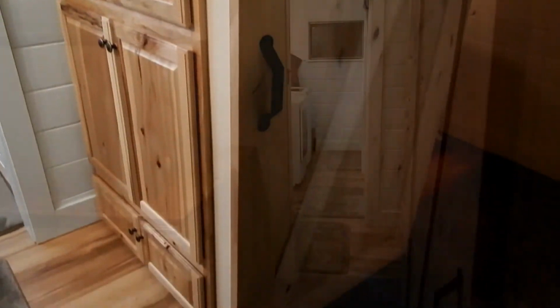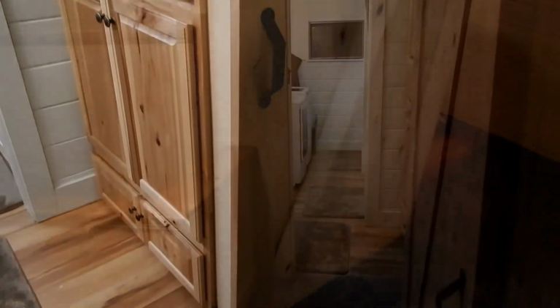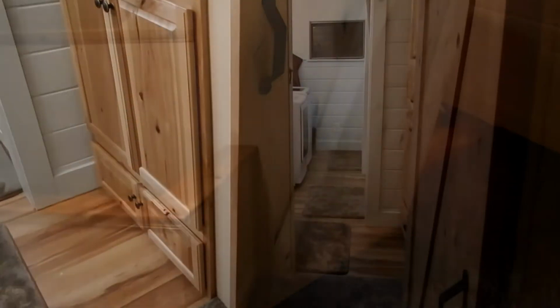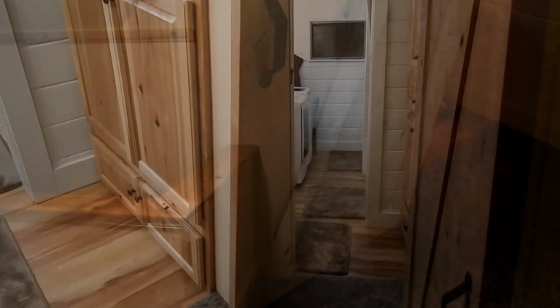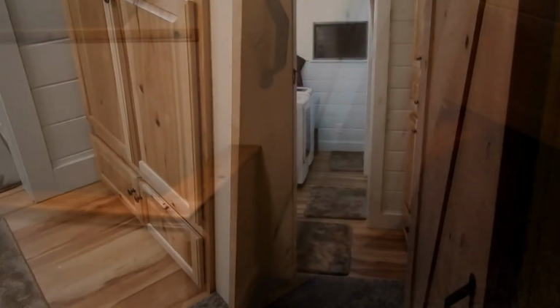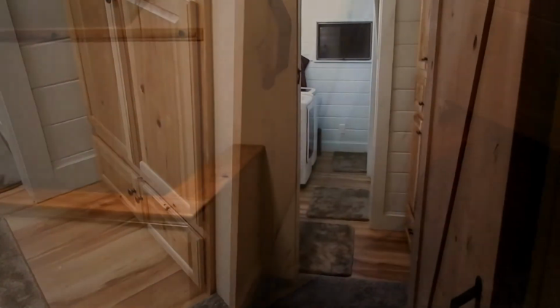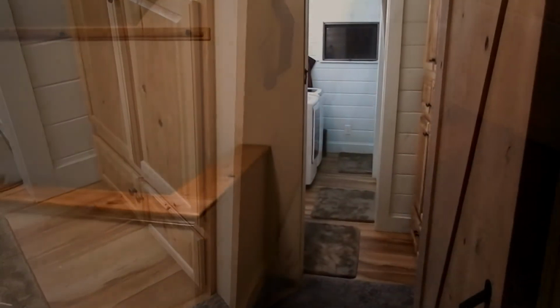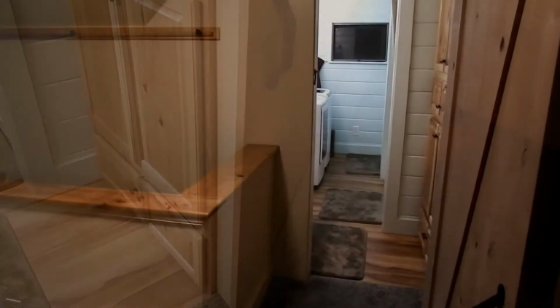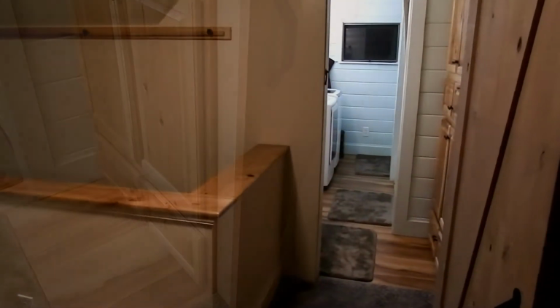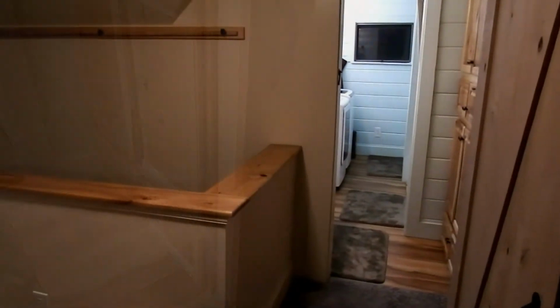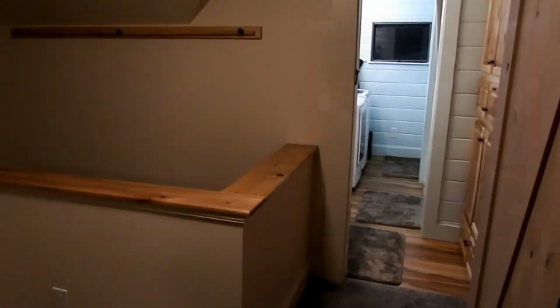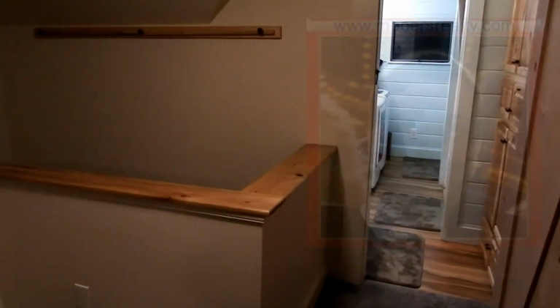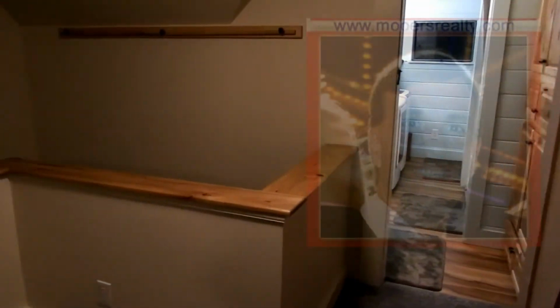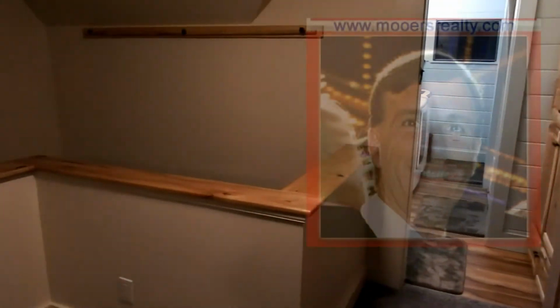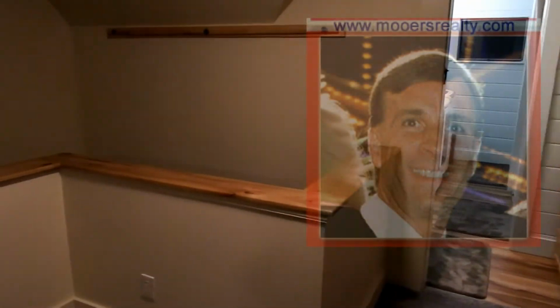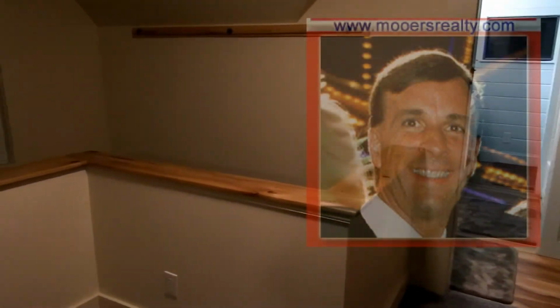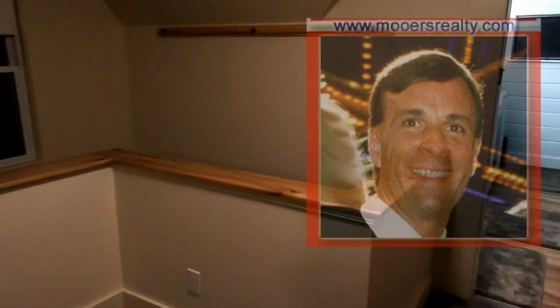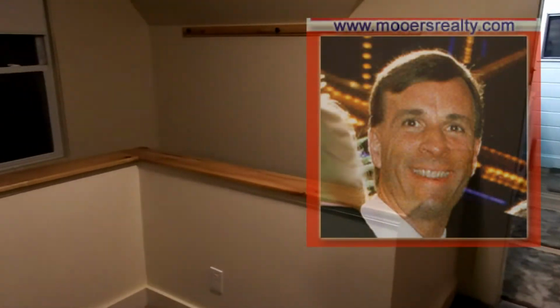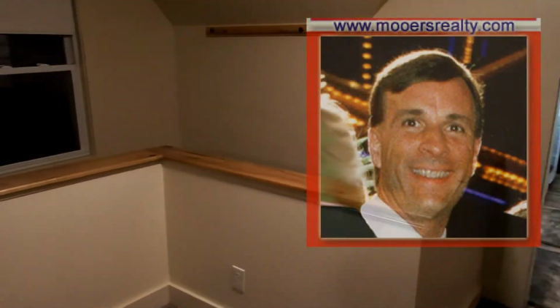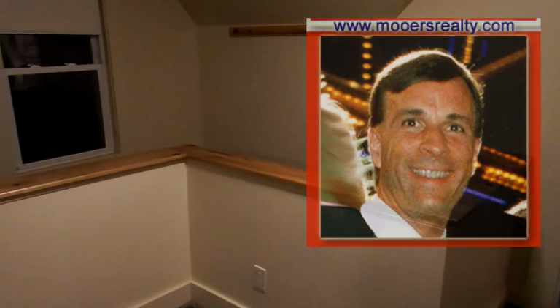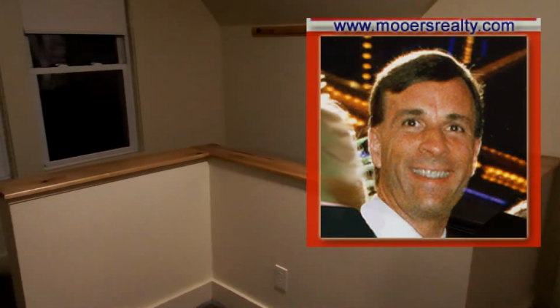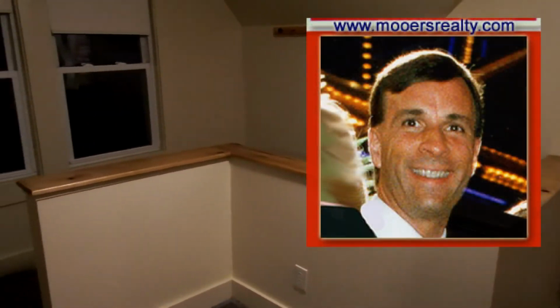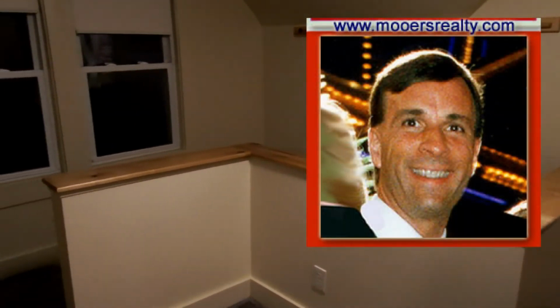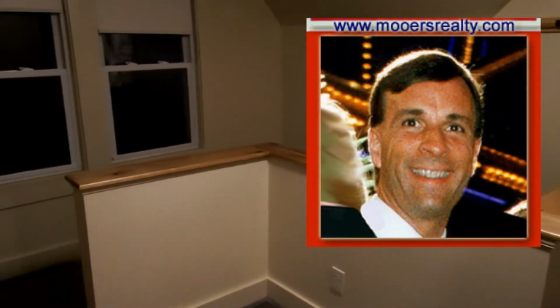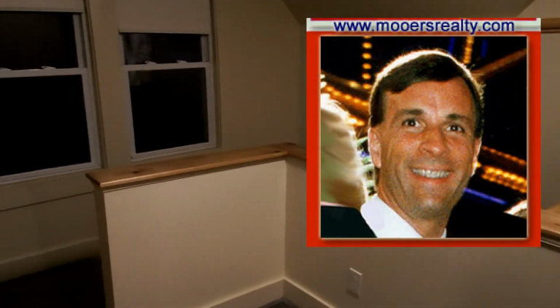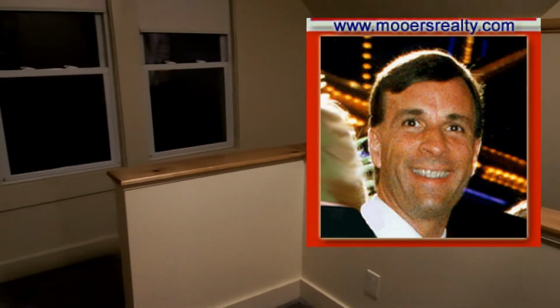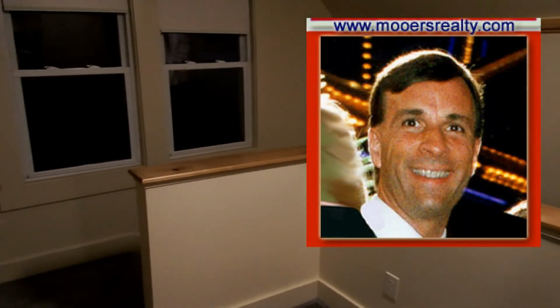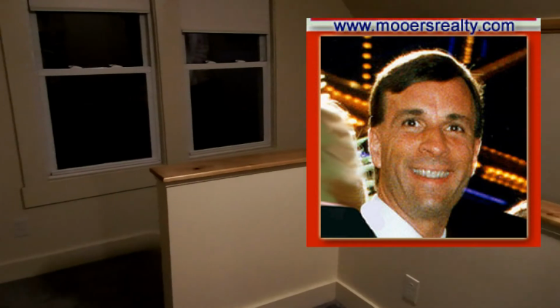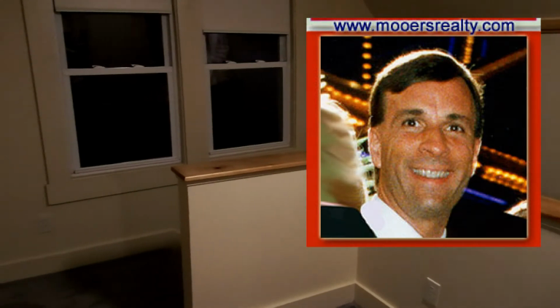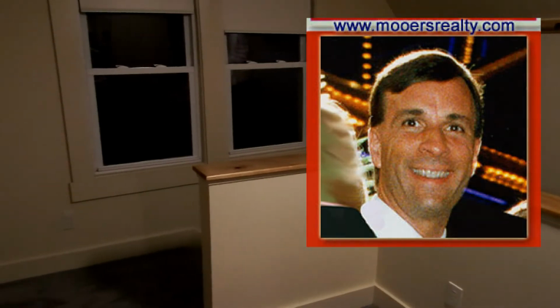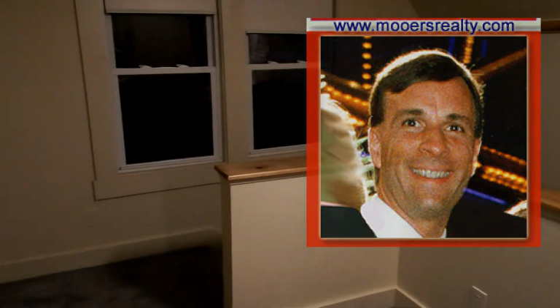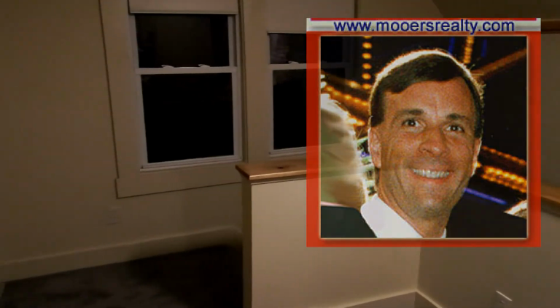I'm Maine Realtor Andy Morse. Thanks for listening and watching the Maine Real Estate Channel.